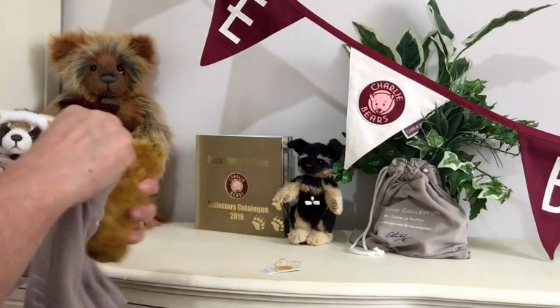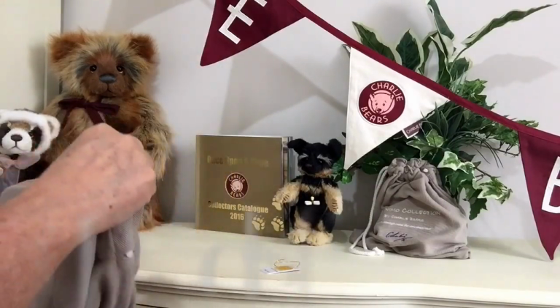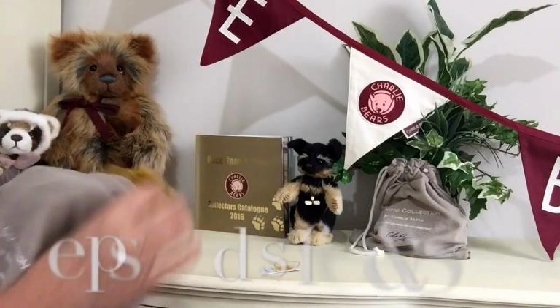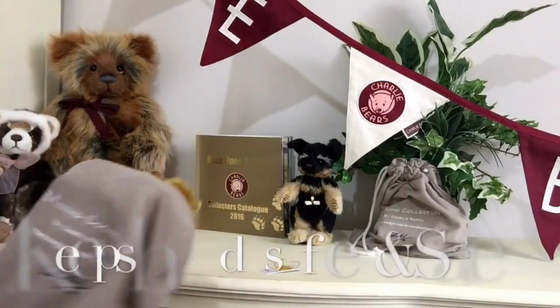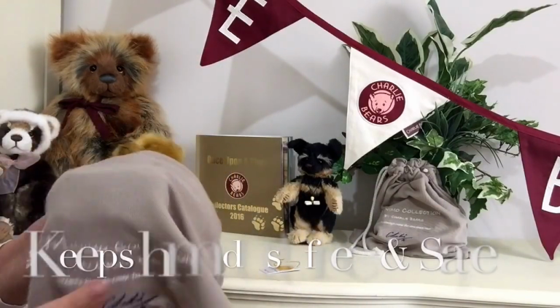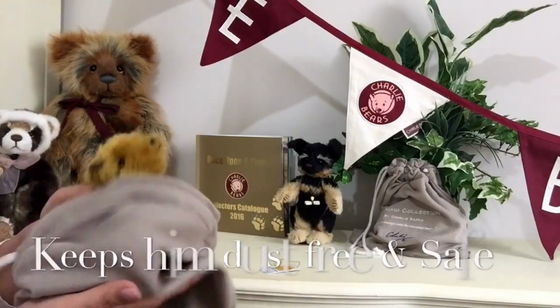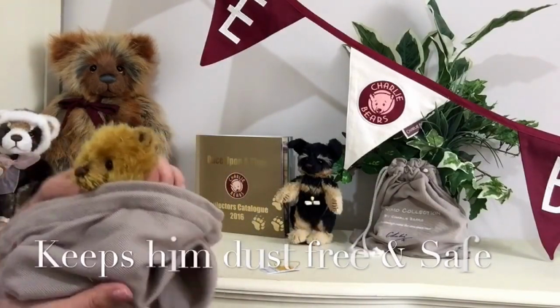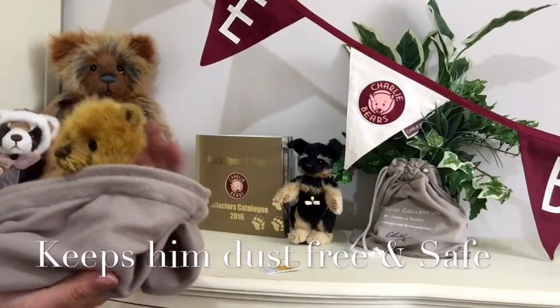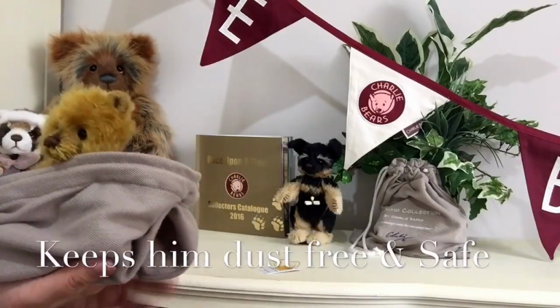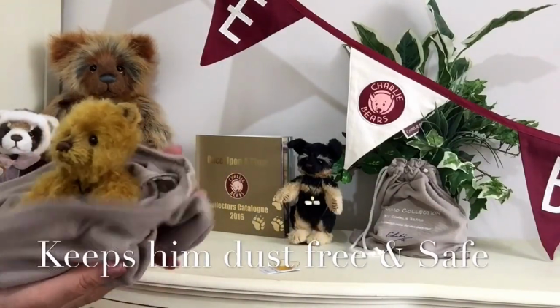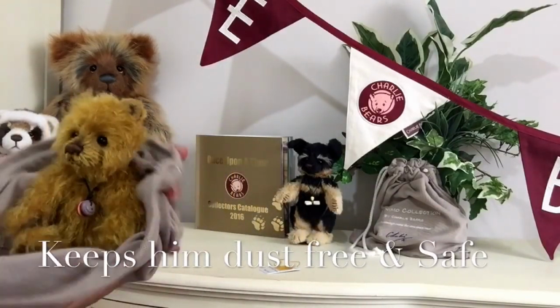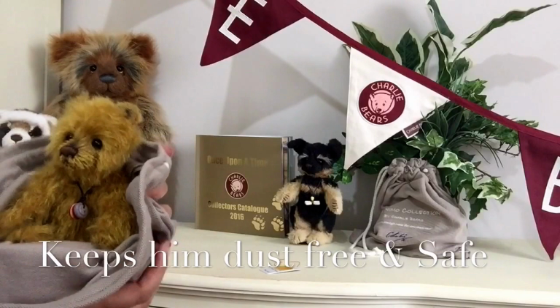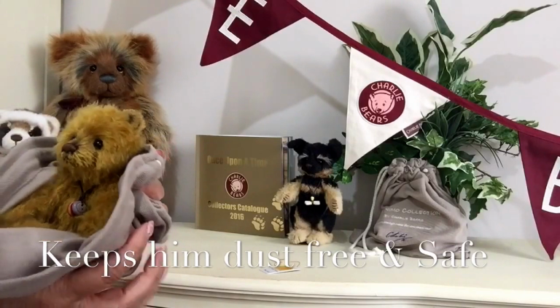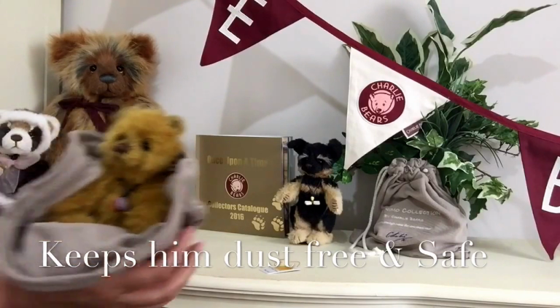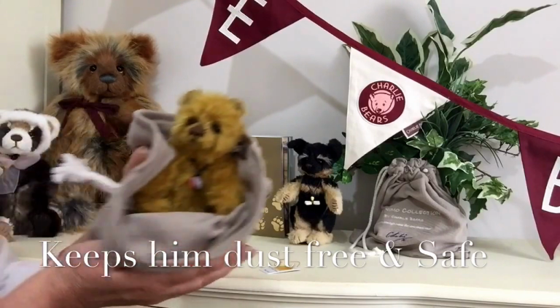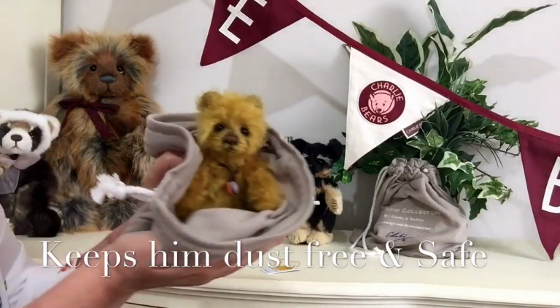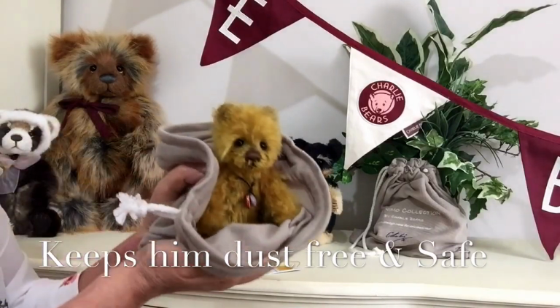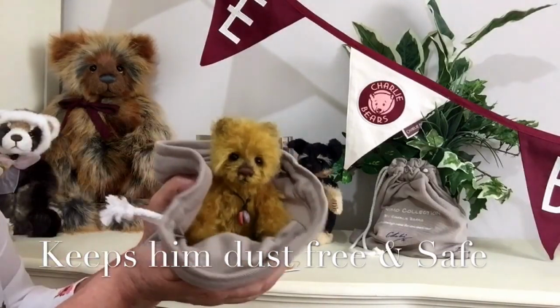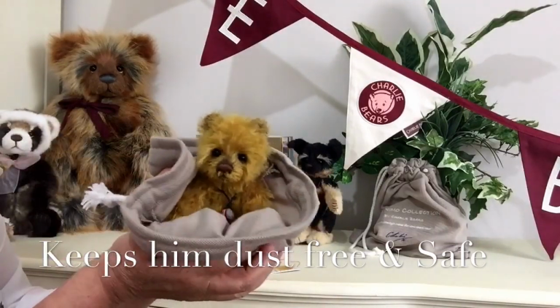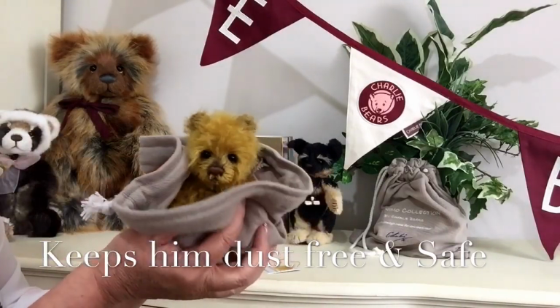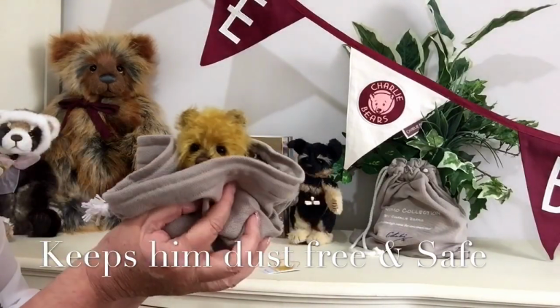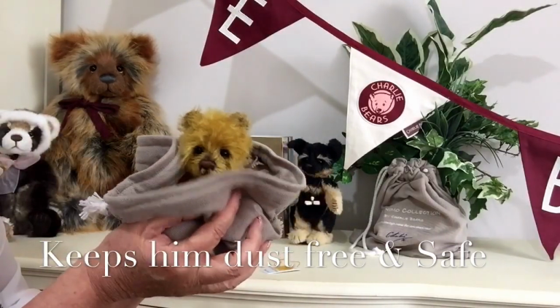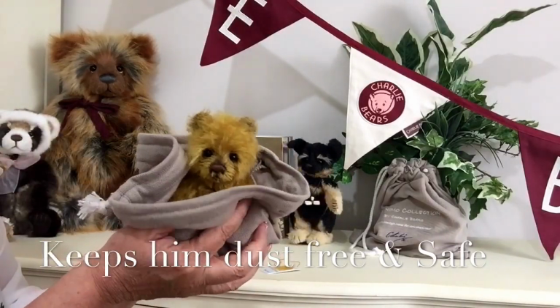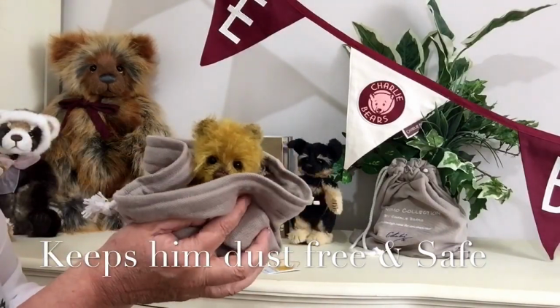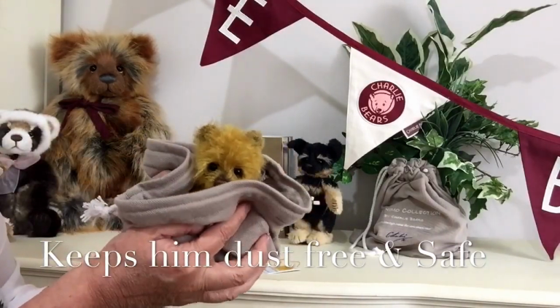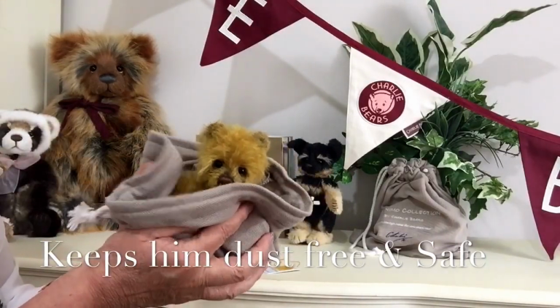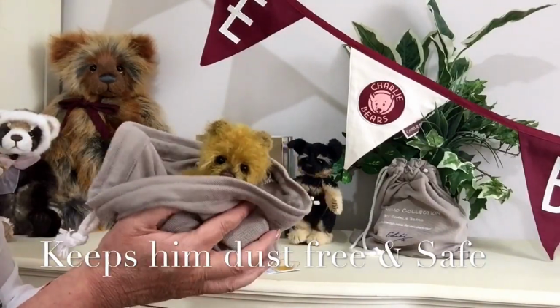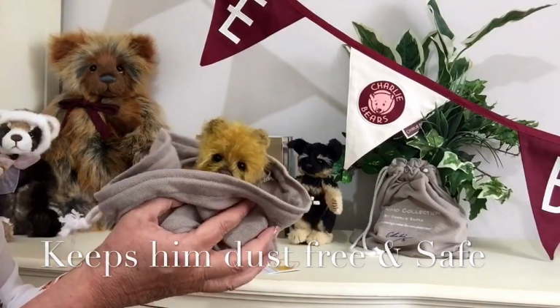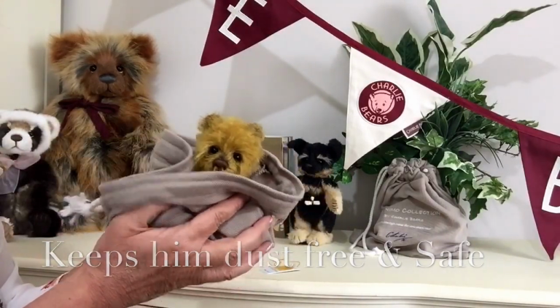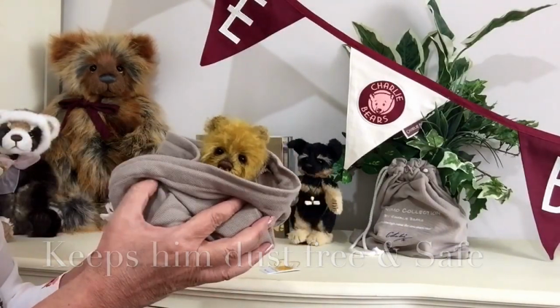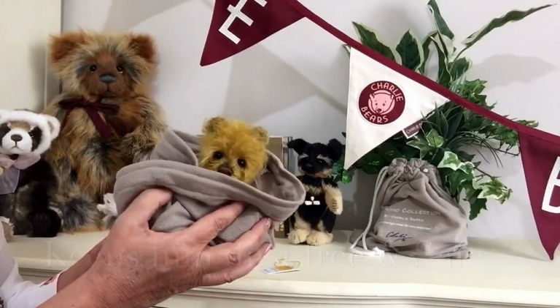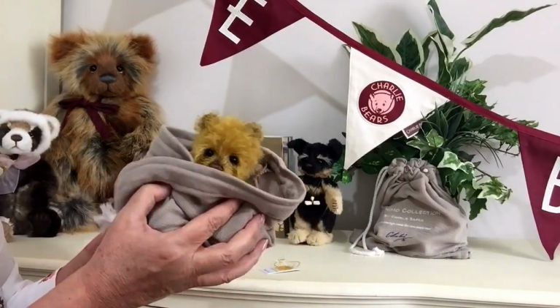This bag is absolutely perfect to keep little Butterball in when he's not in use, to keep him nice and safe and snuggly, and also if you want to give him as a present.